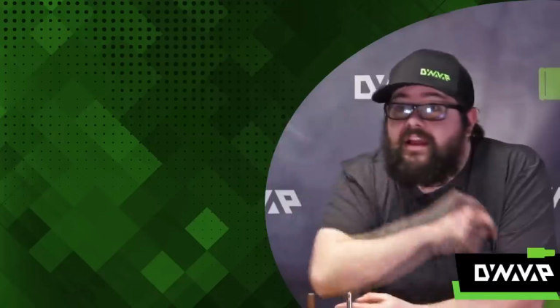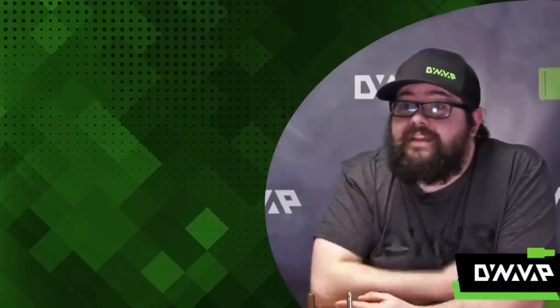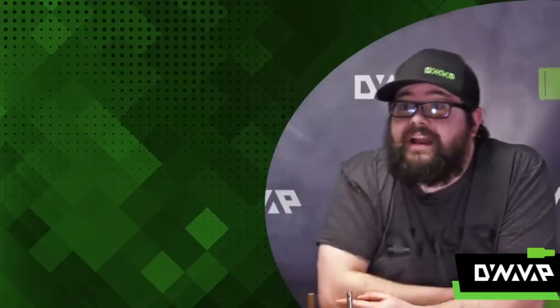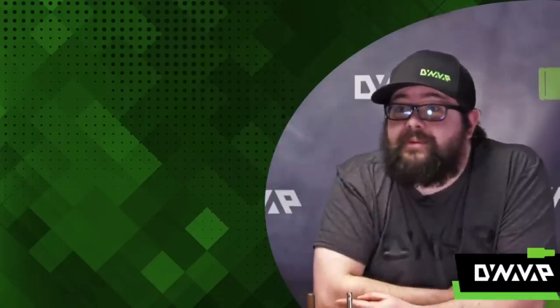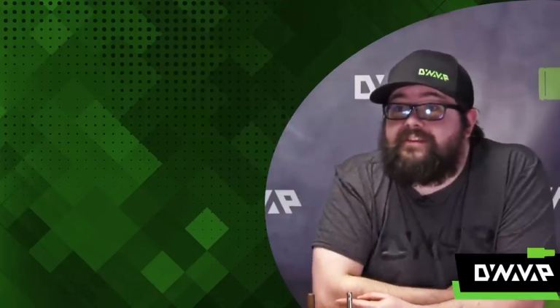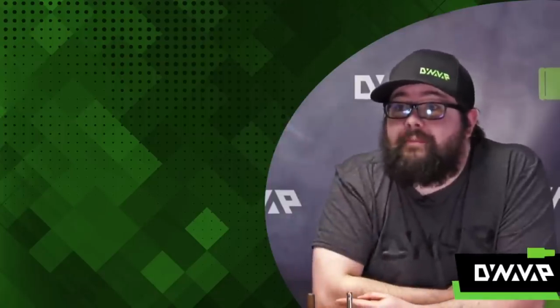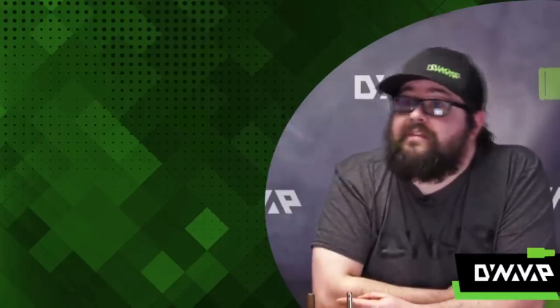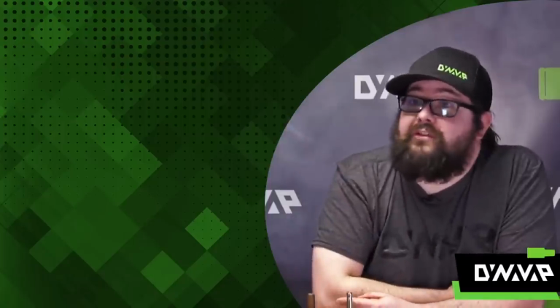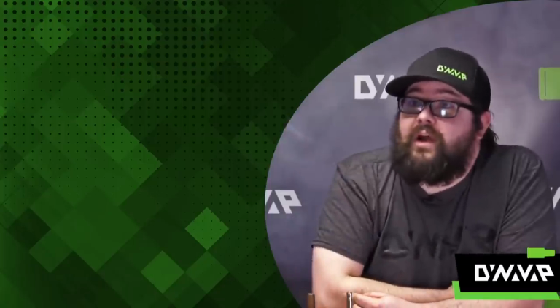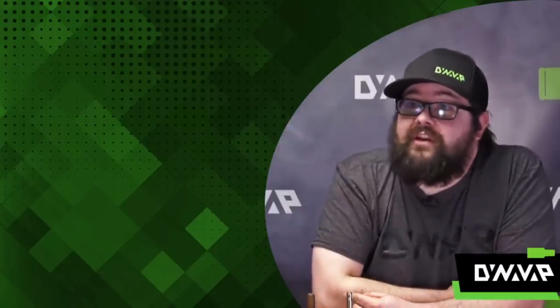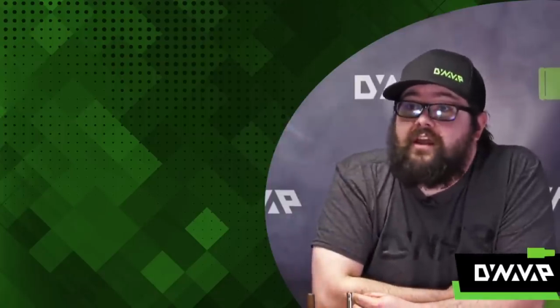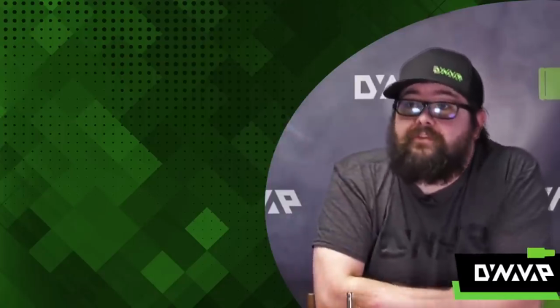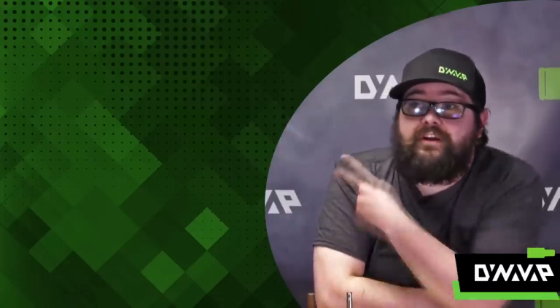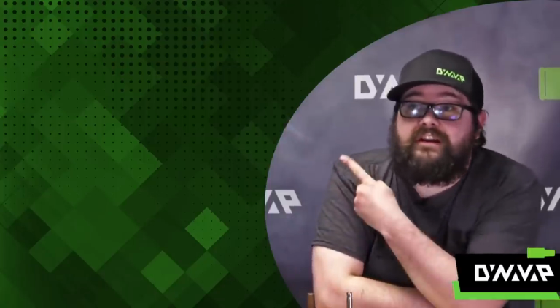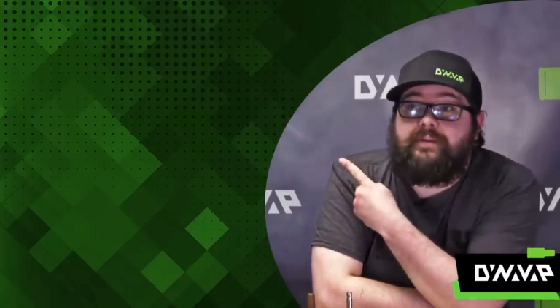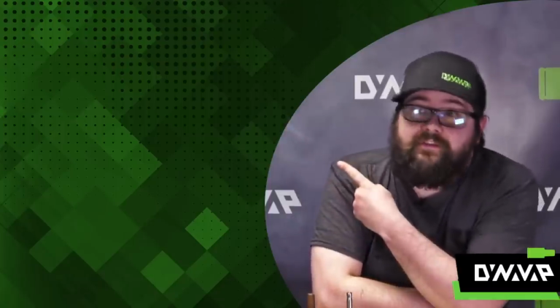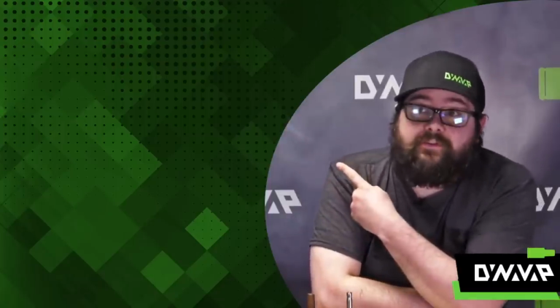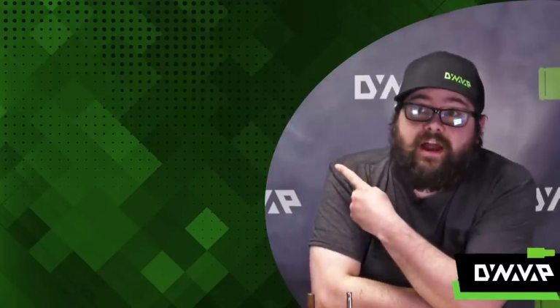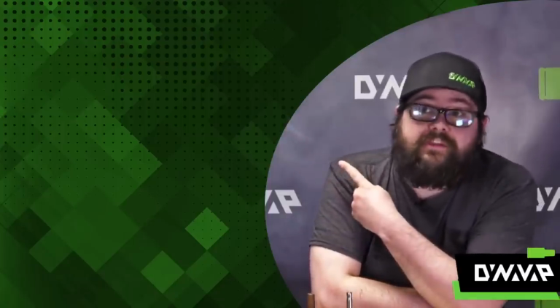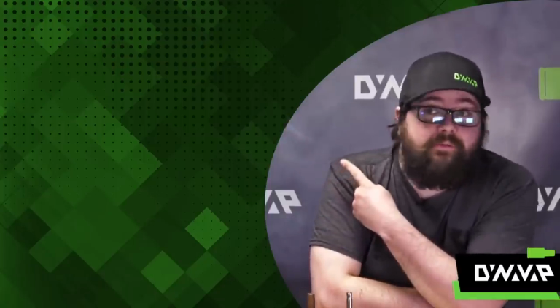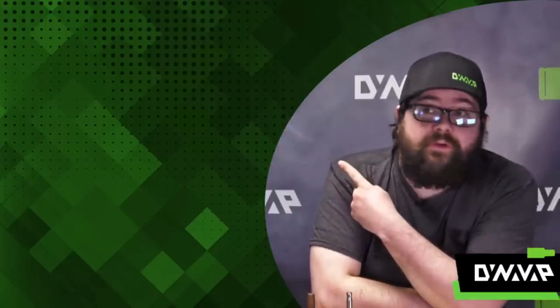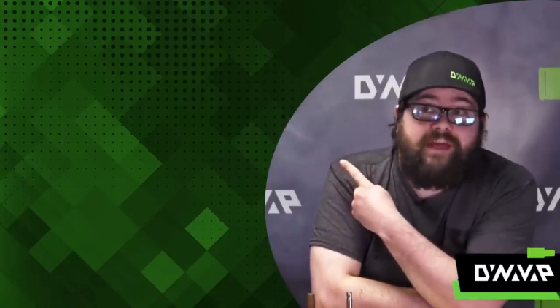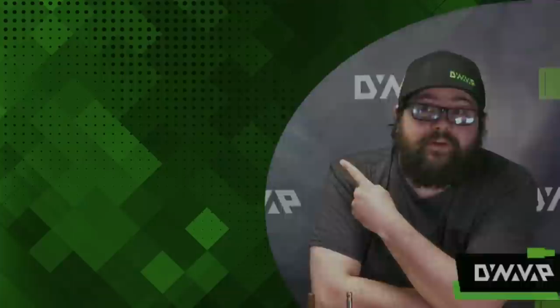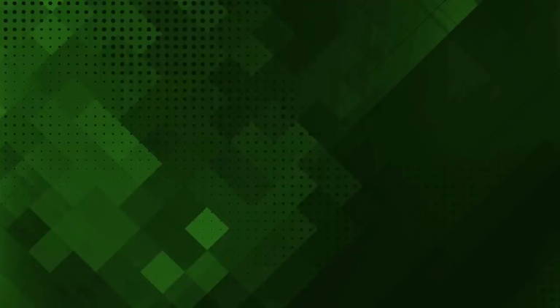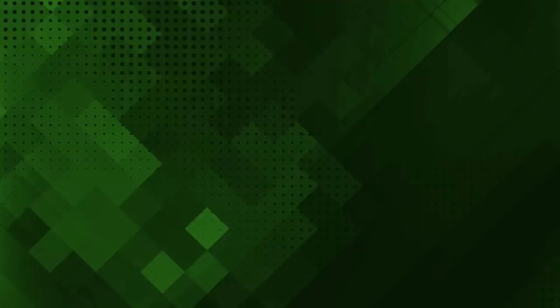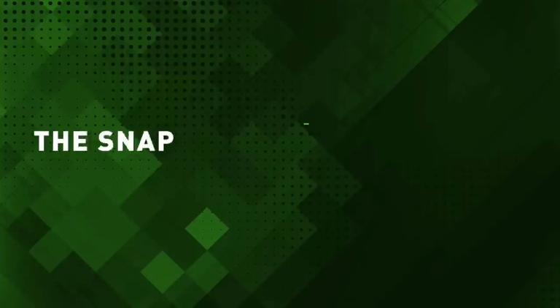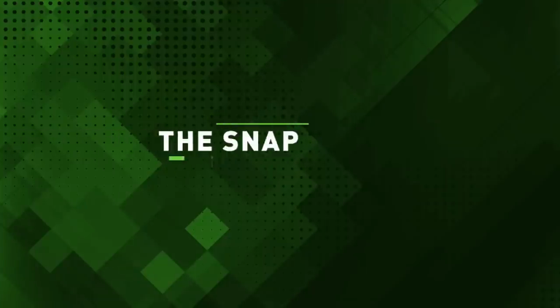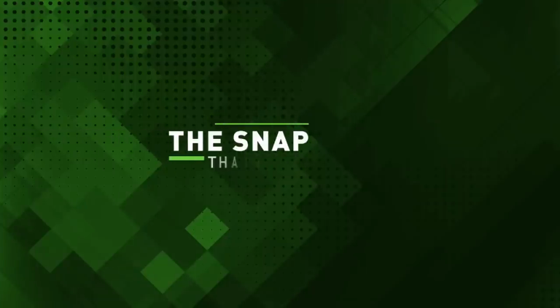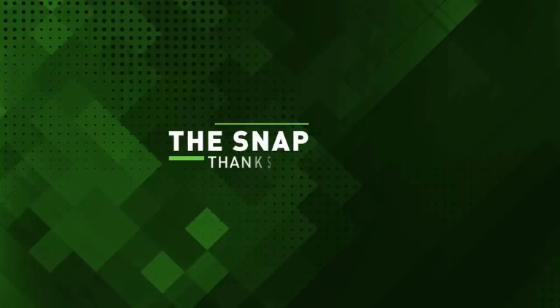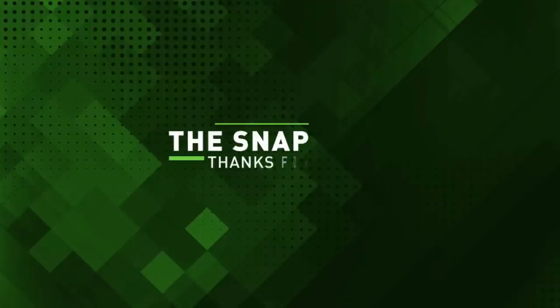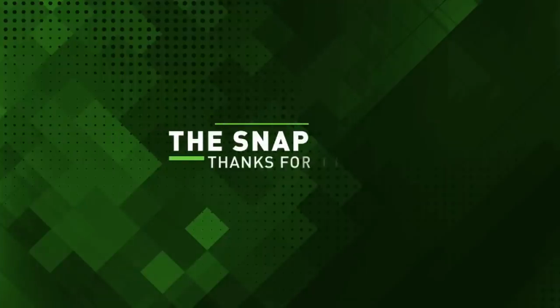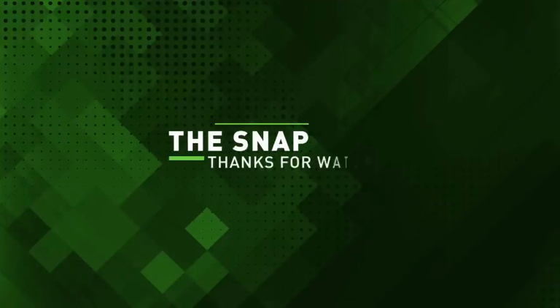And that has been the Snap. Thanks for watching. Be sure to click up here to subscribe and see more Snap videos. Thank you.